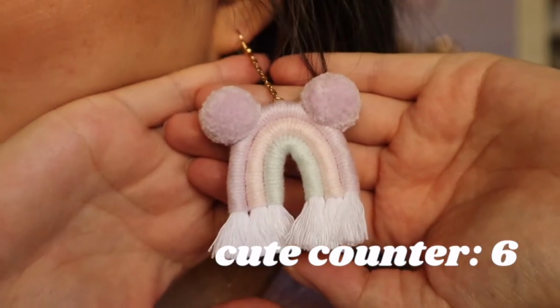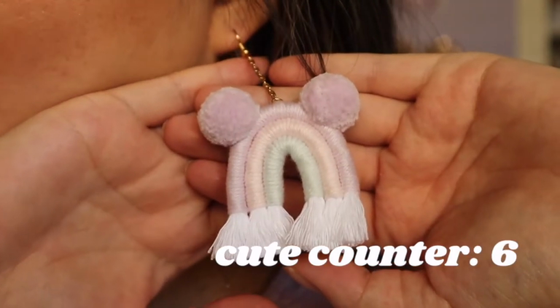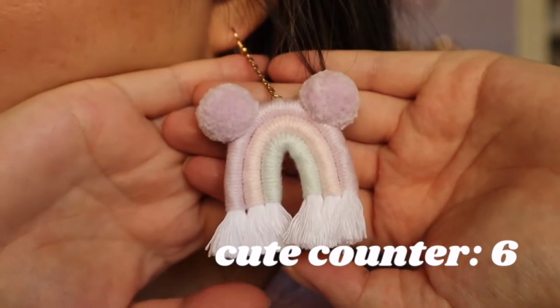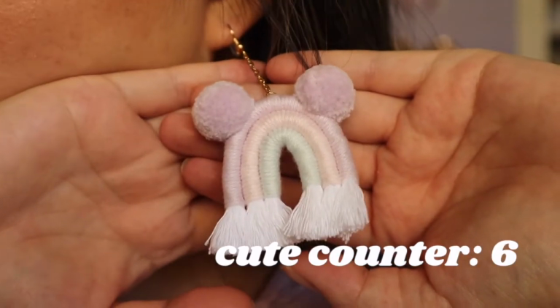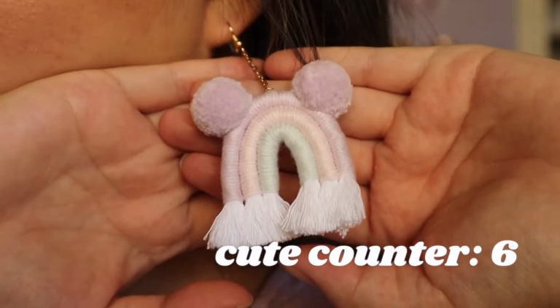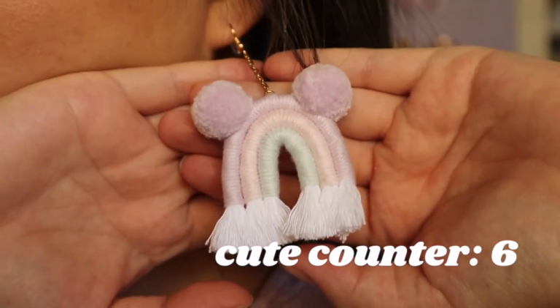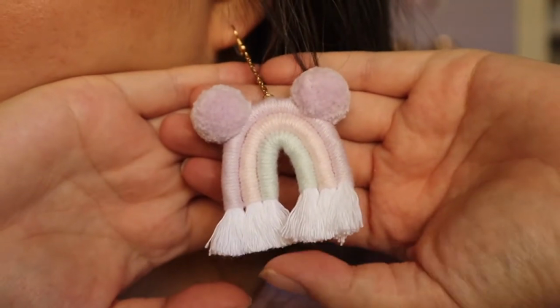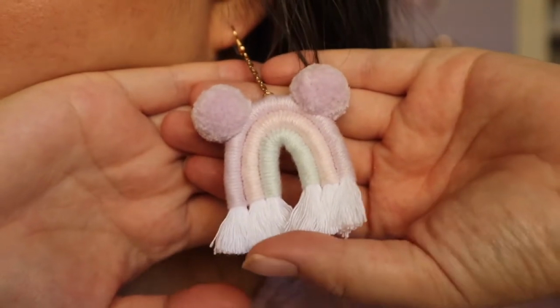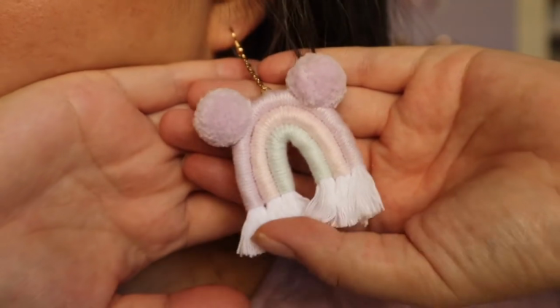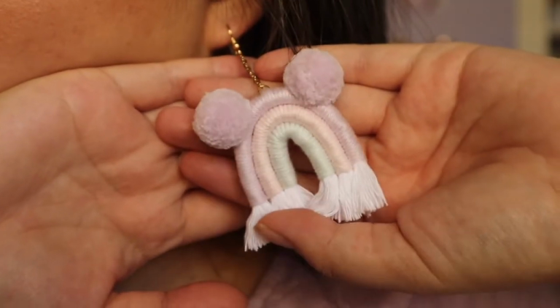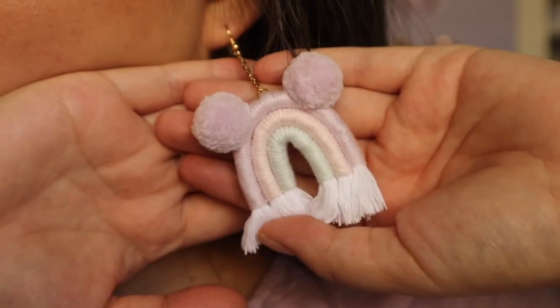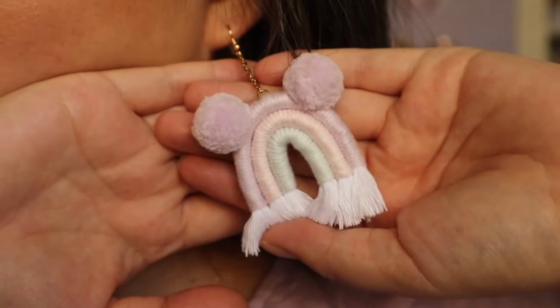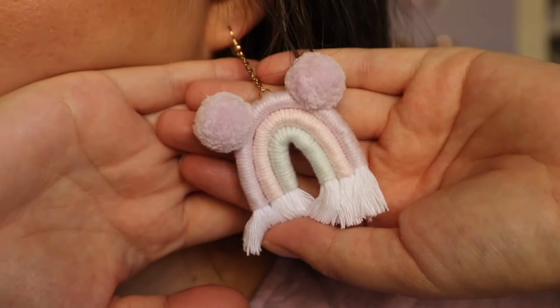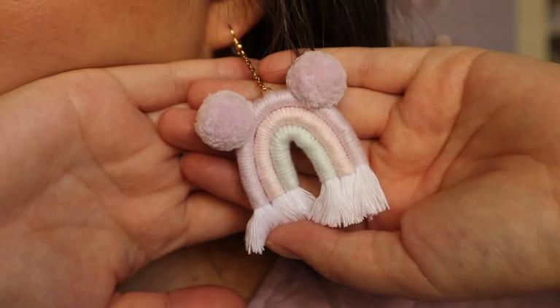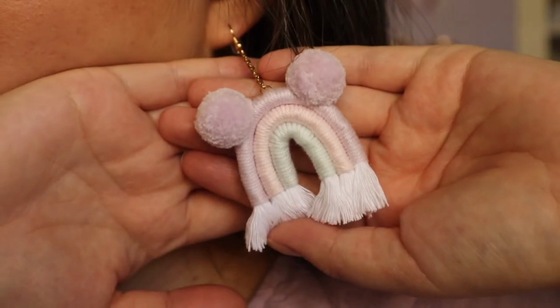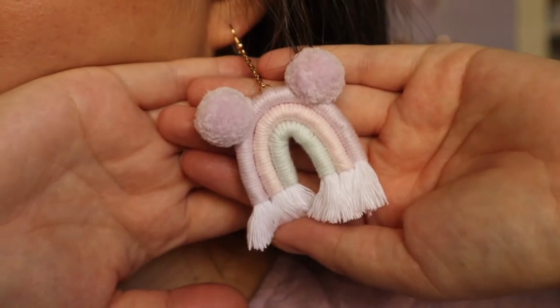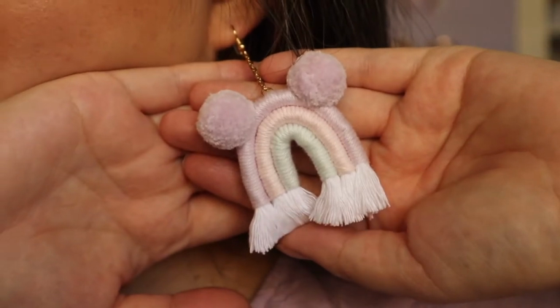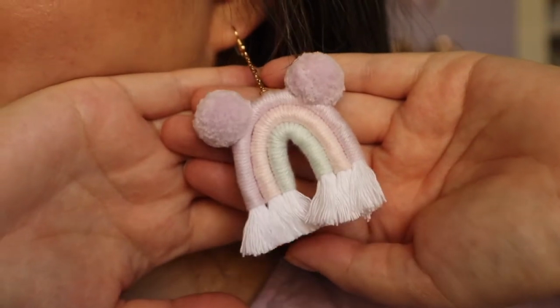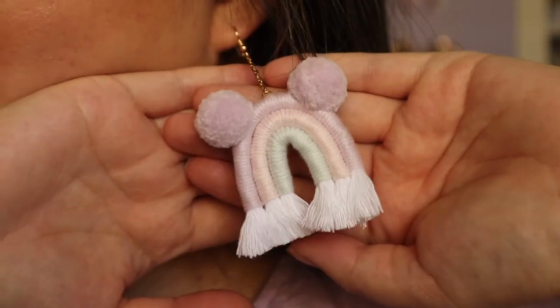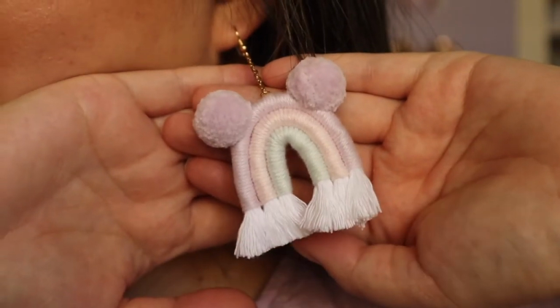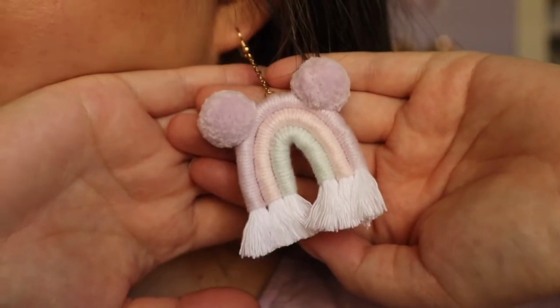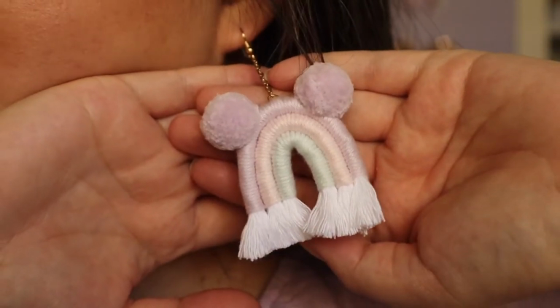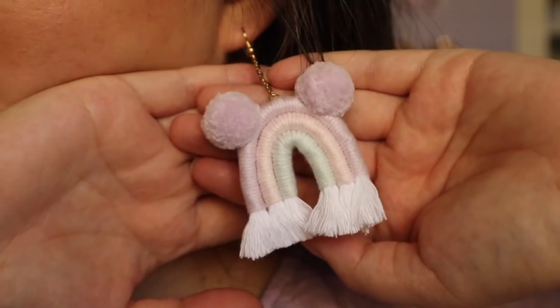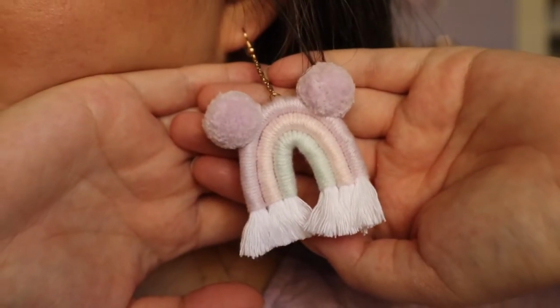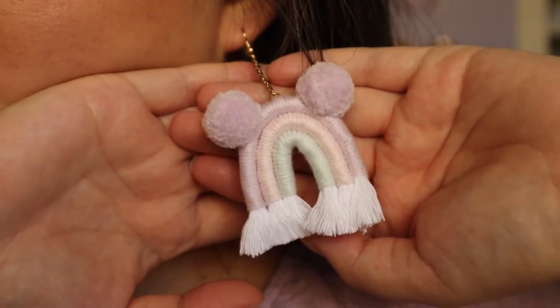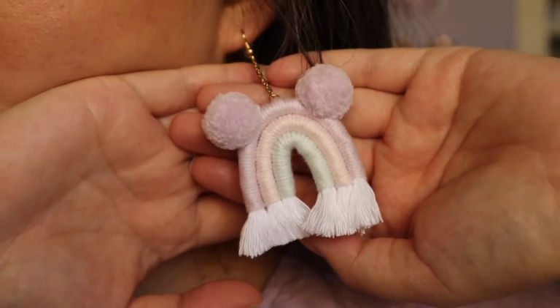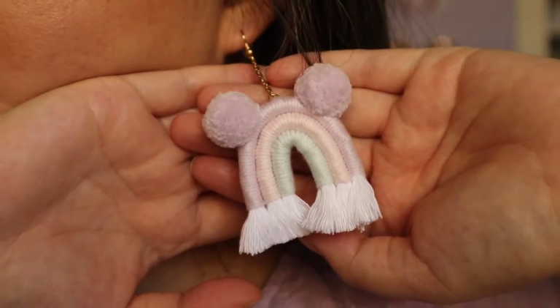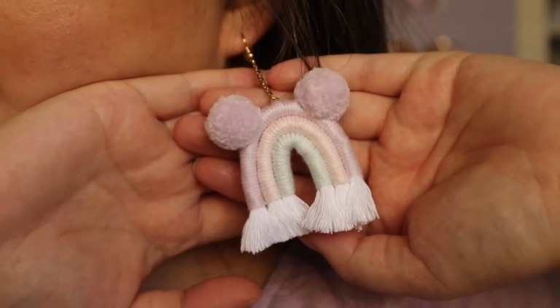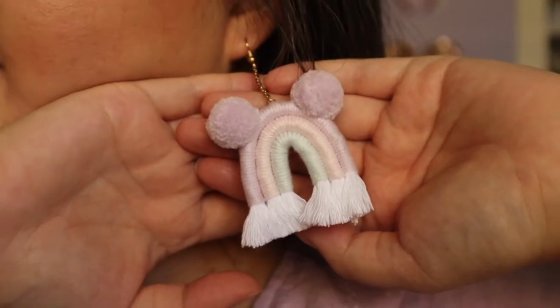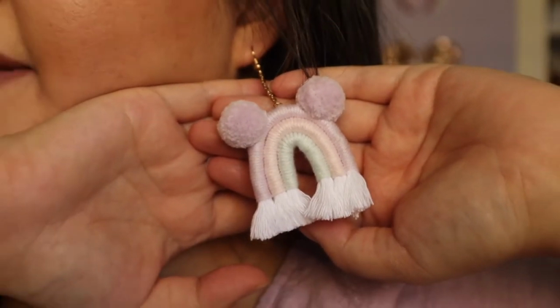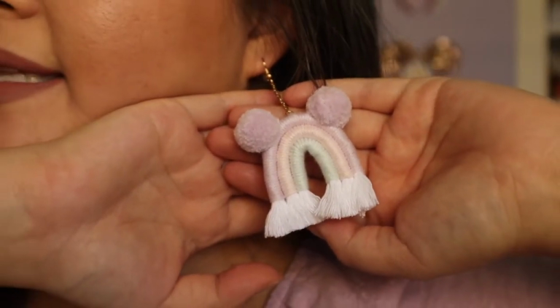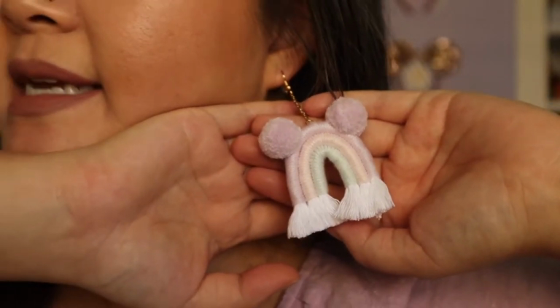If you guys can see up close, they have purple, a very baby pink, and a little blue color on the inside.